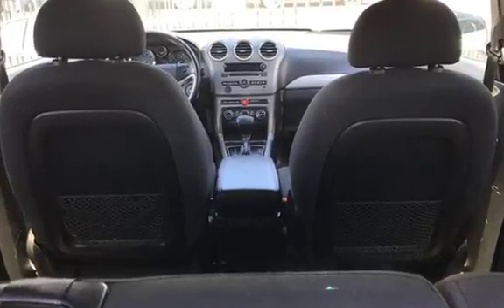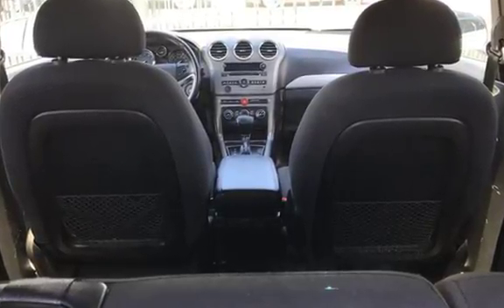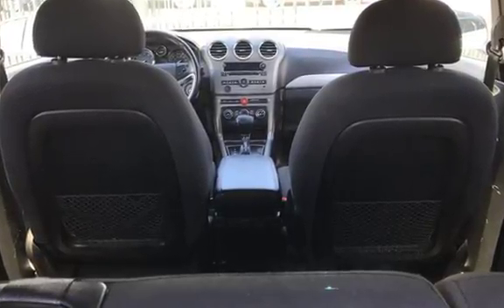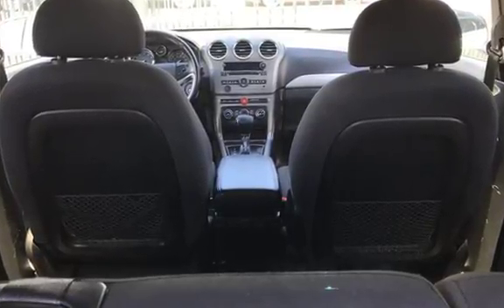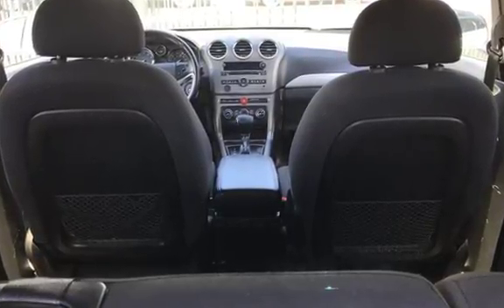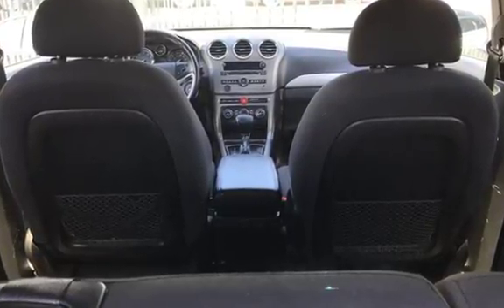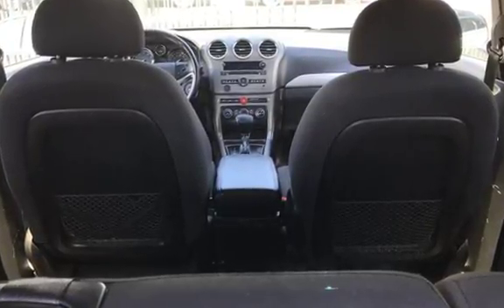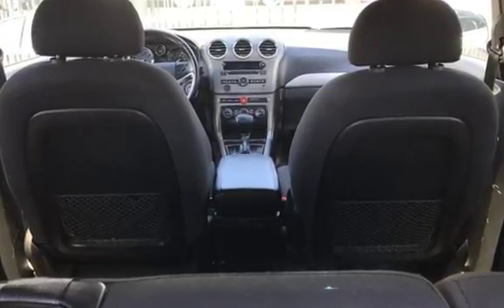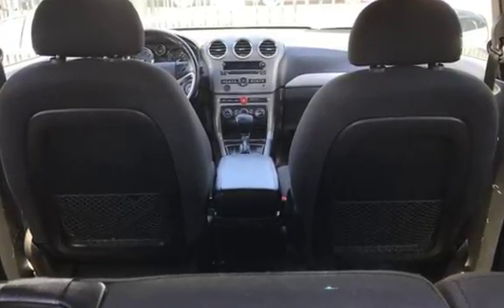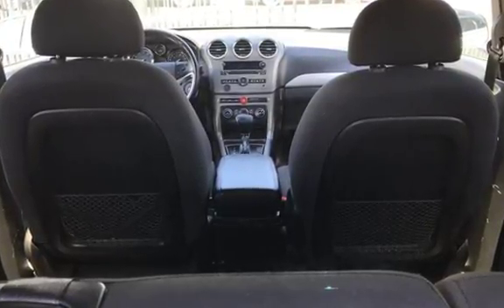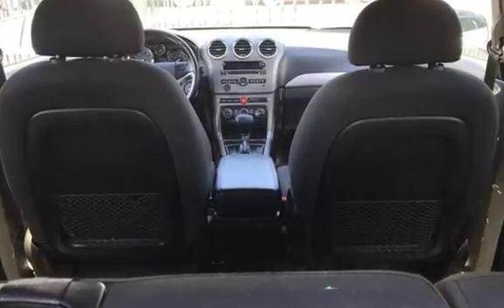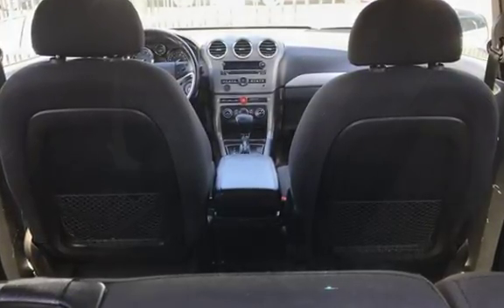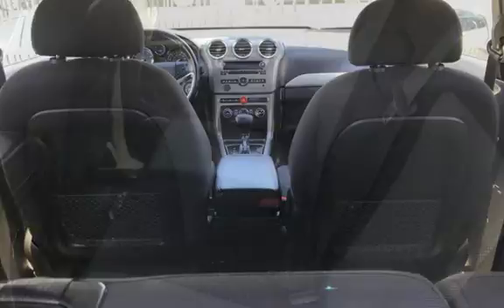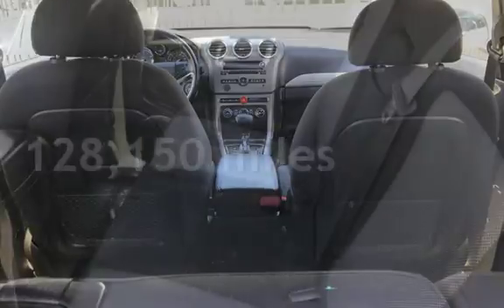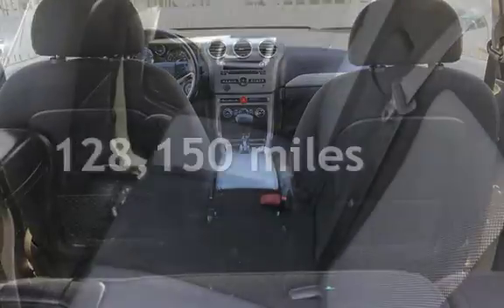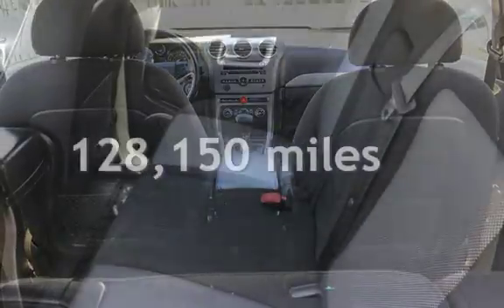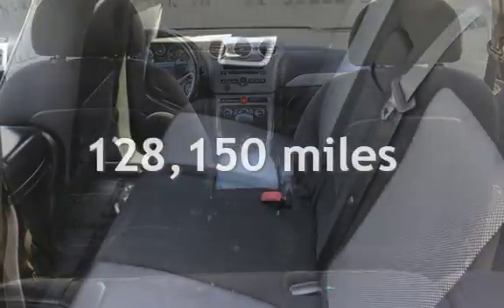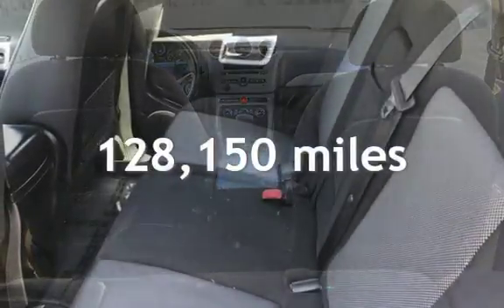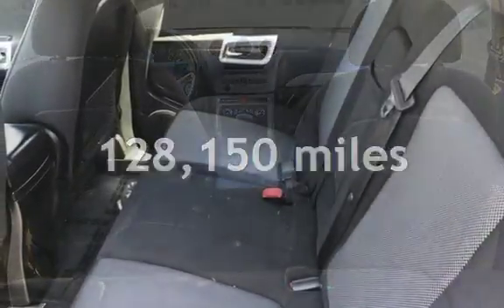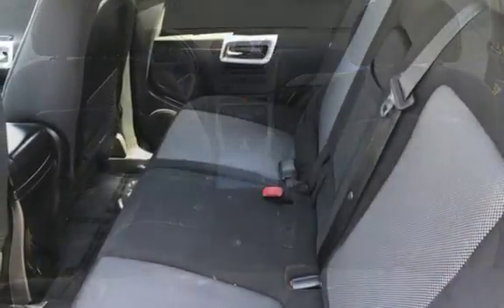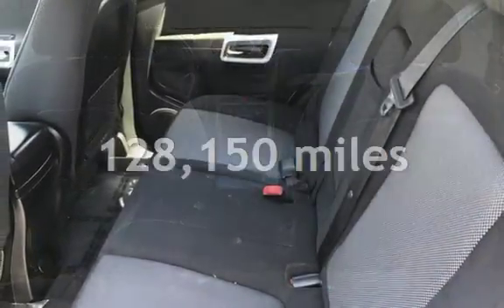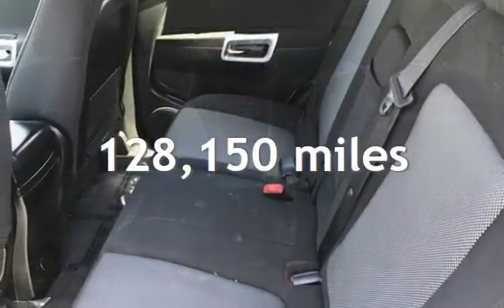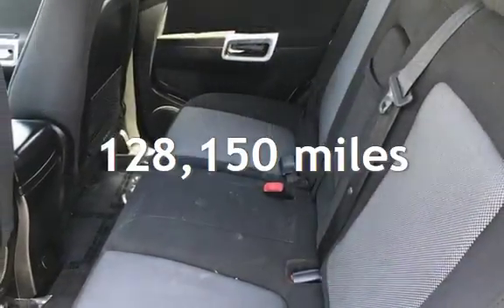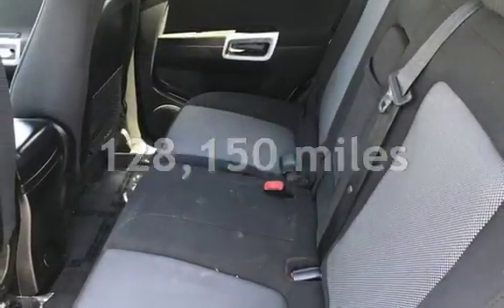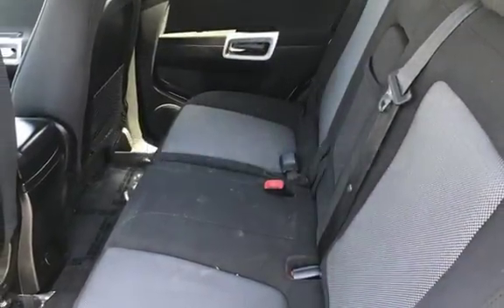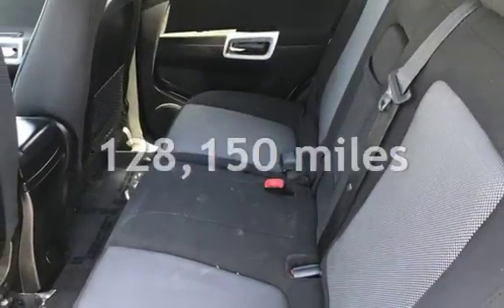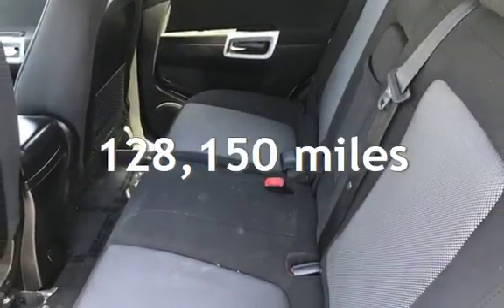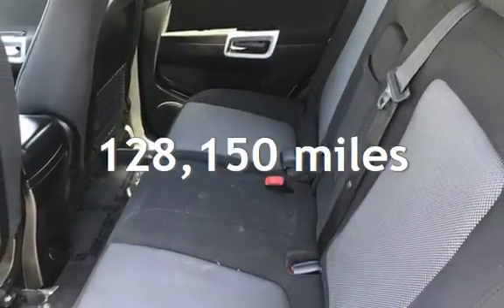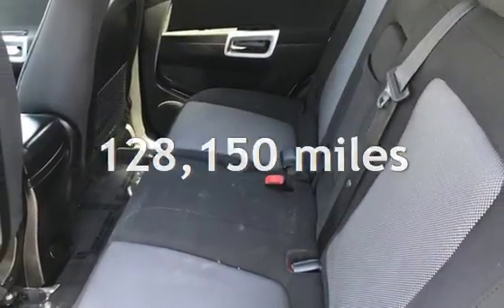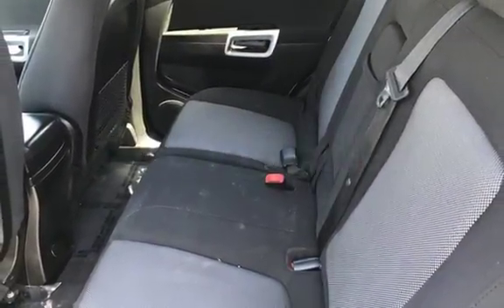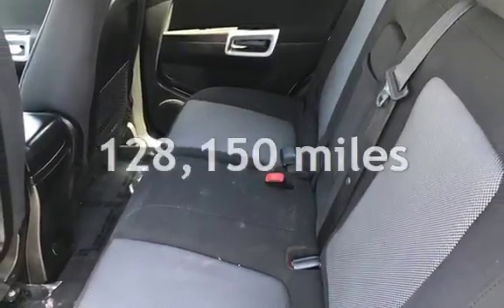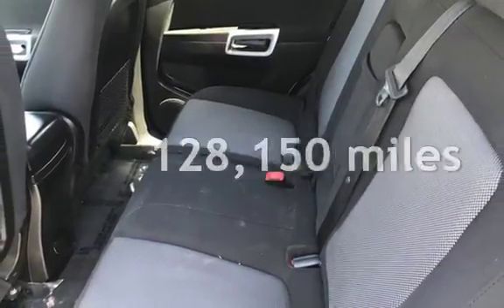This Chevrolet has less than 129,000 miles on the odometer.